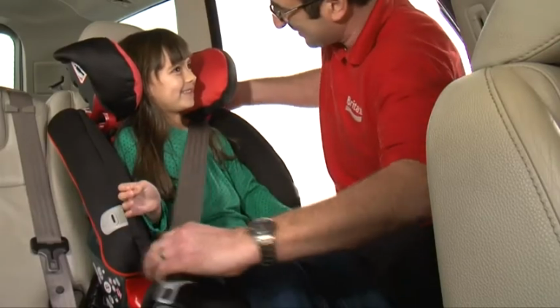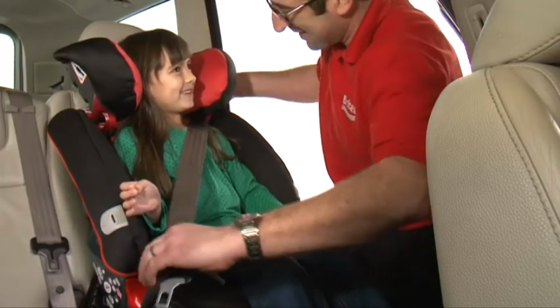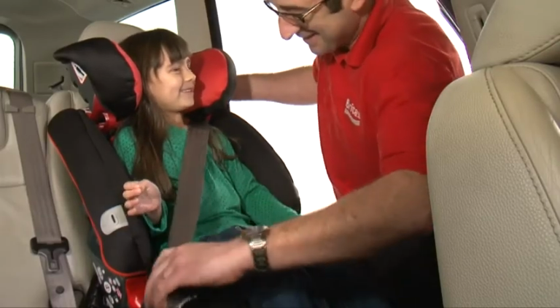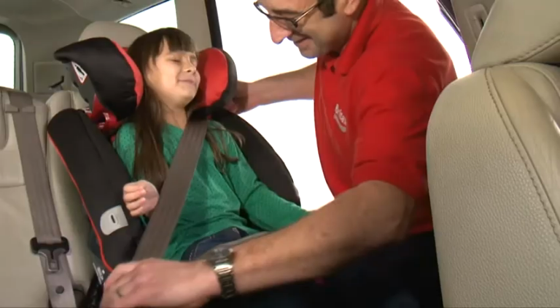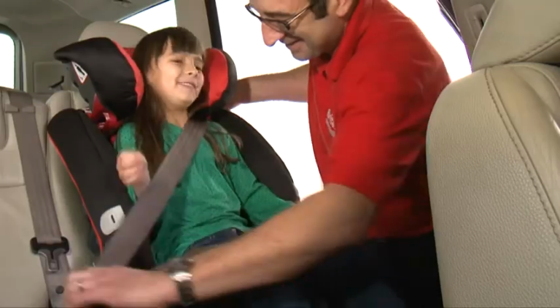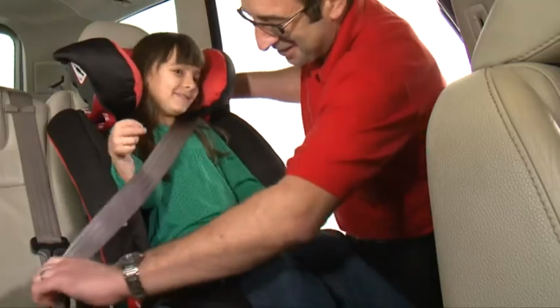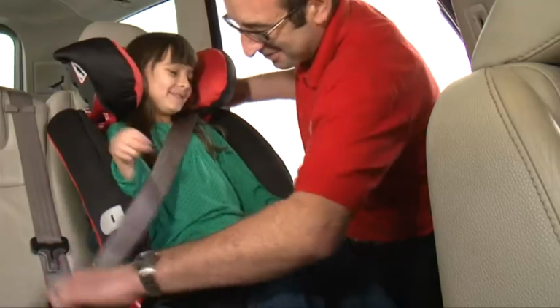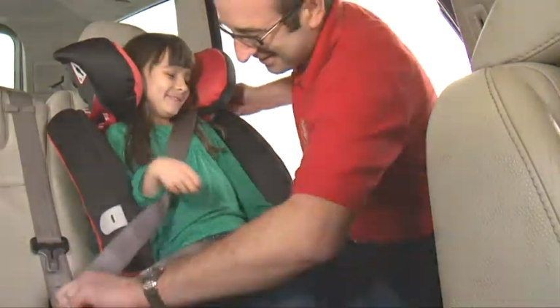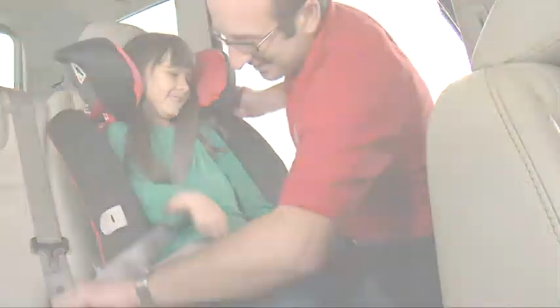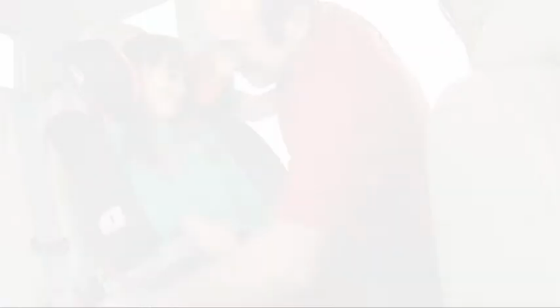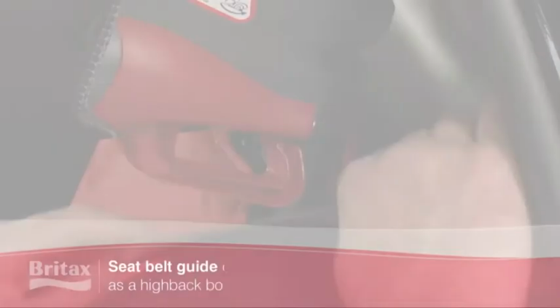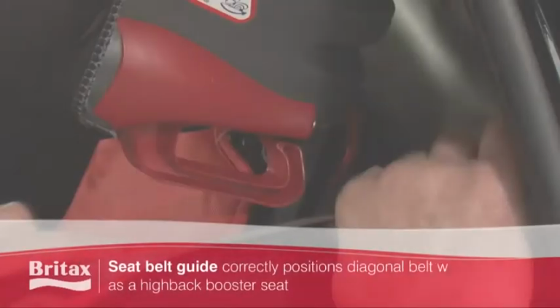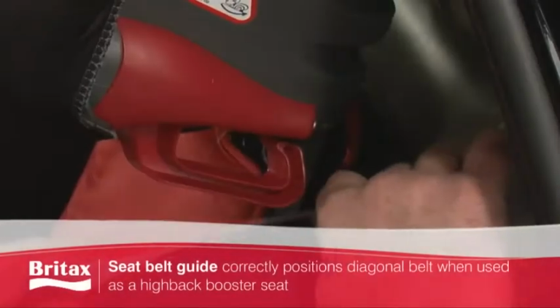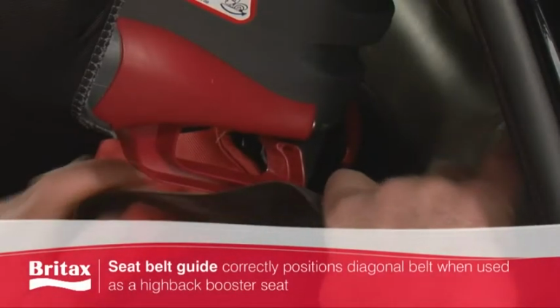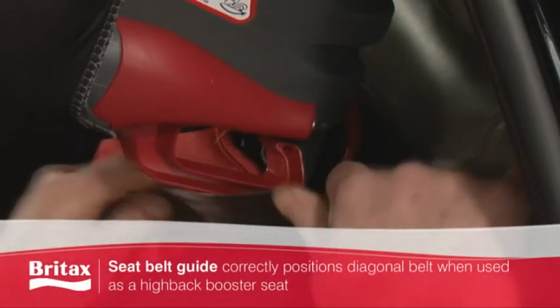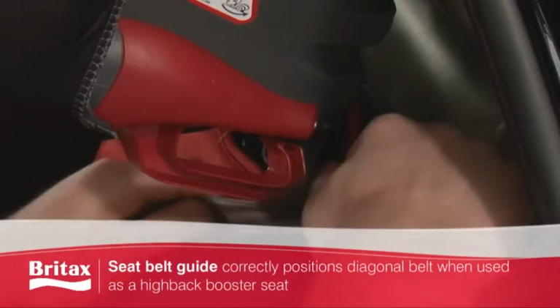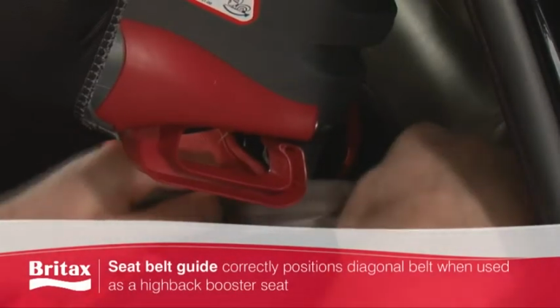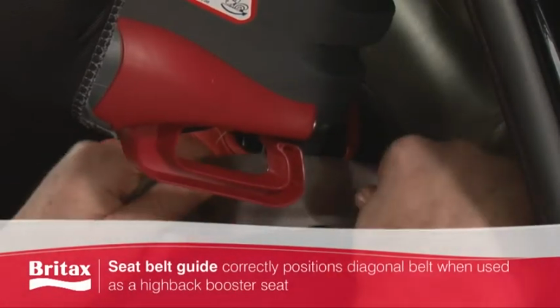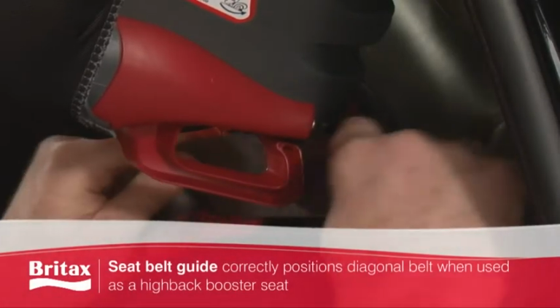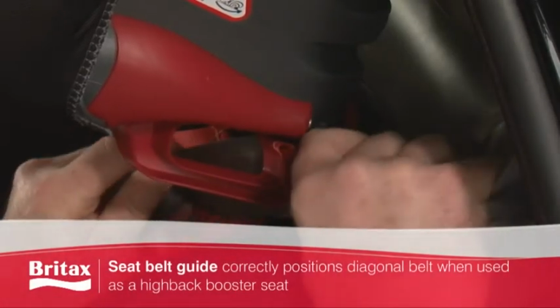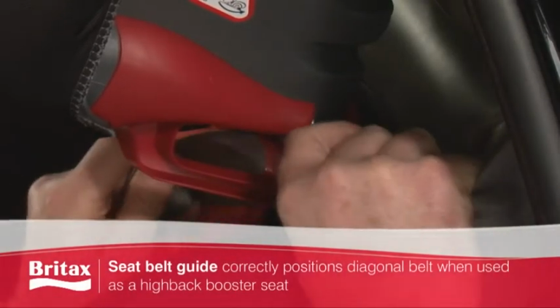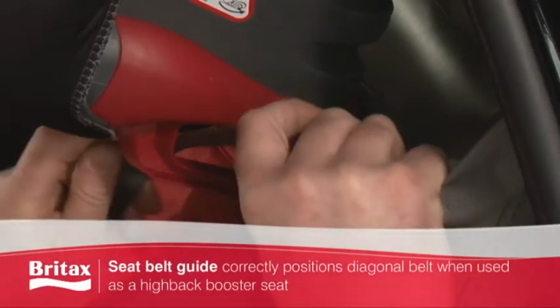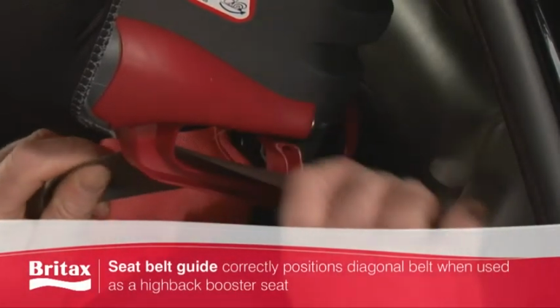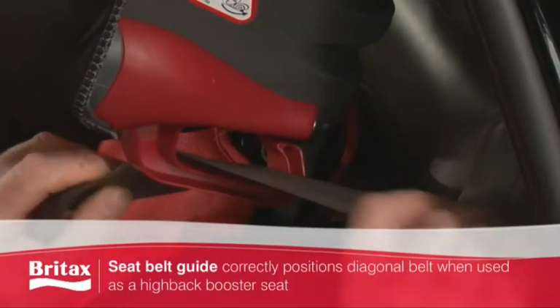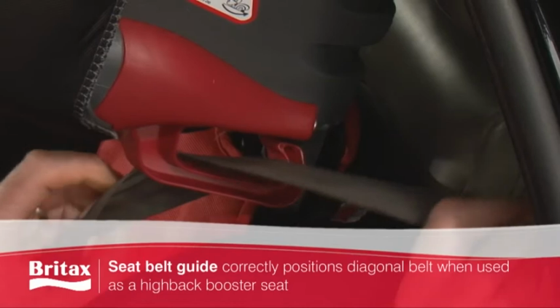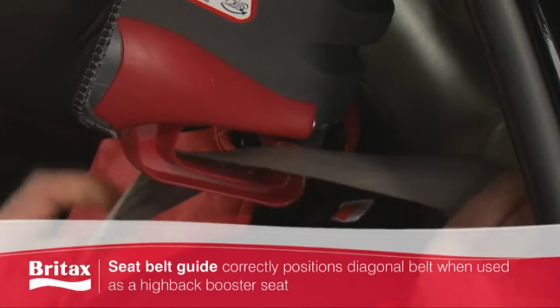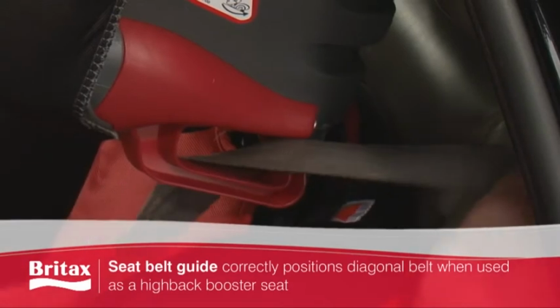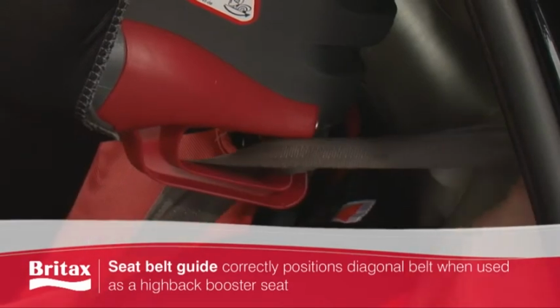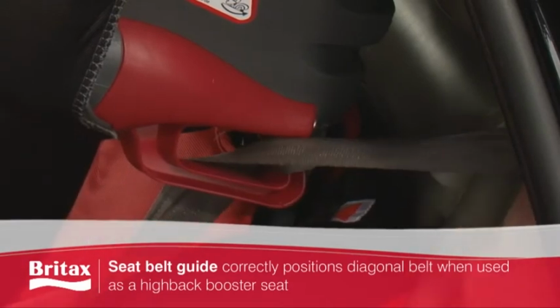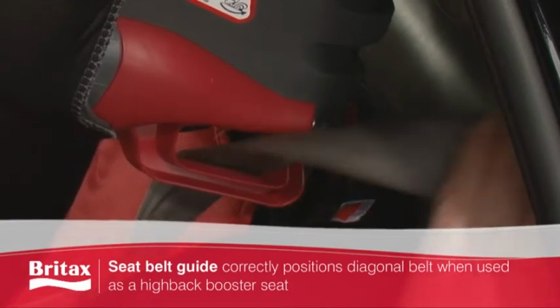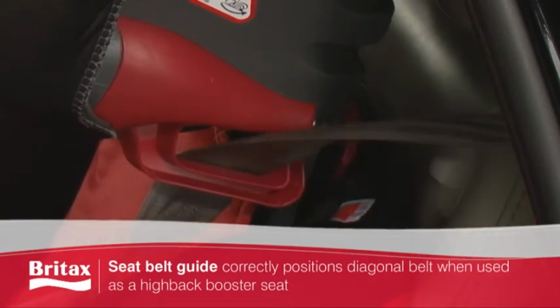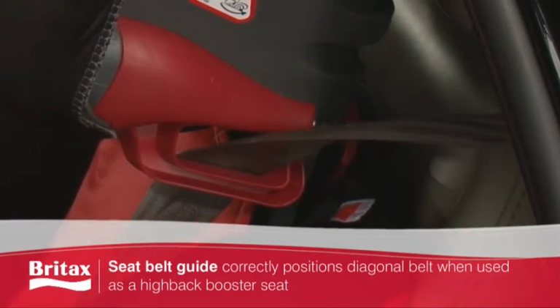The award-winning seat shape correctly positions the lap belt when used as a high-back booster seat, while the seat belt guide correctly positions the diagonal belt, offering you added peace of mind.